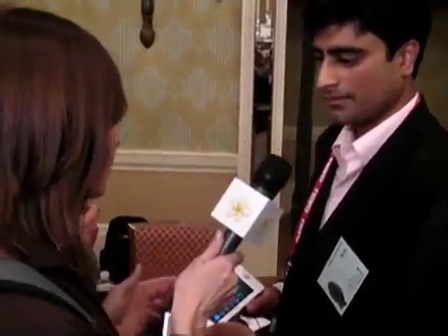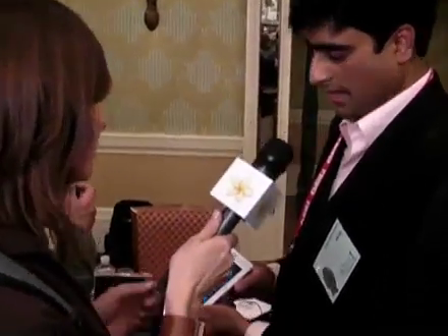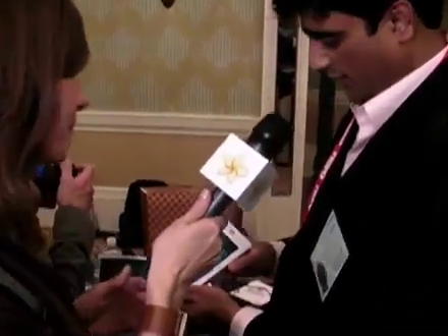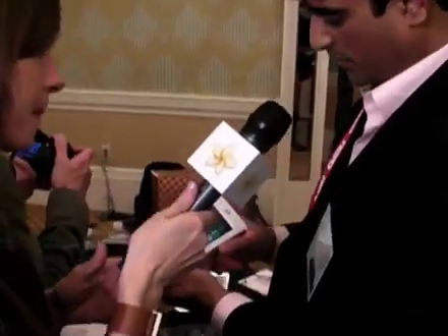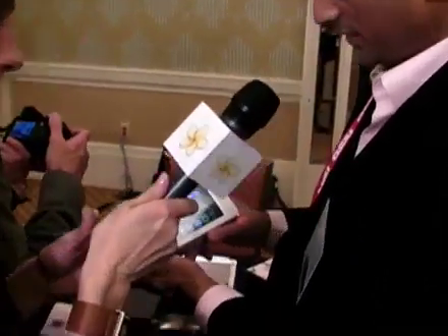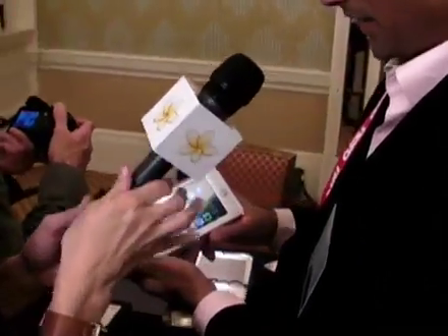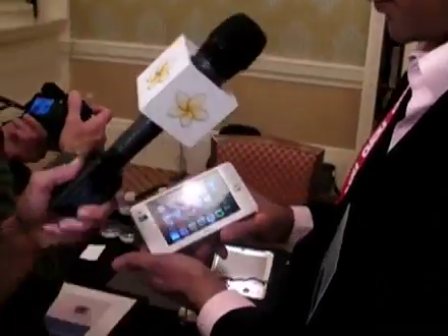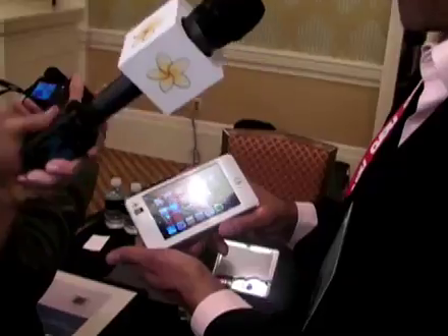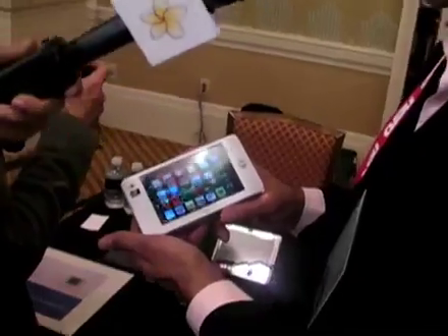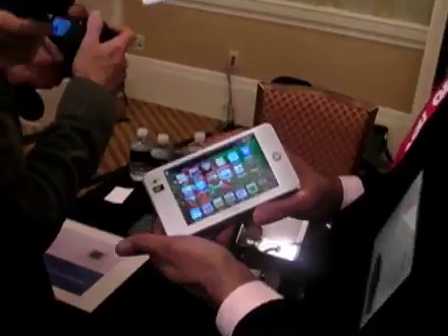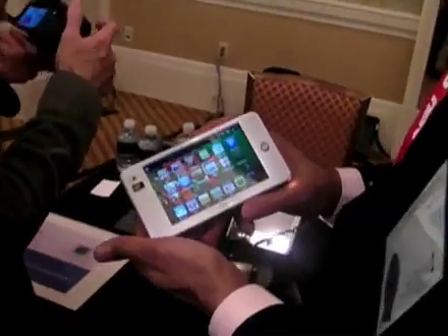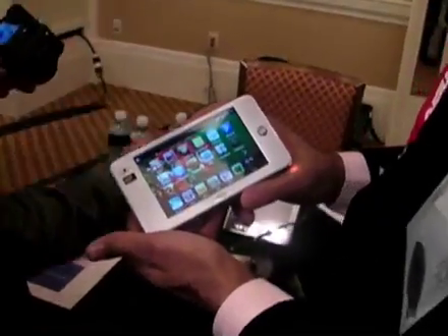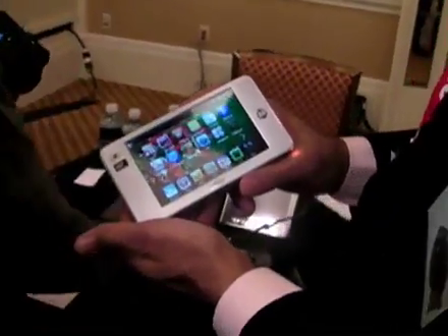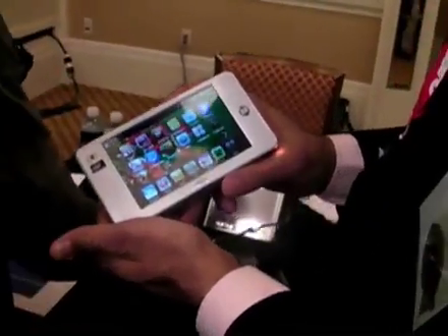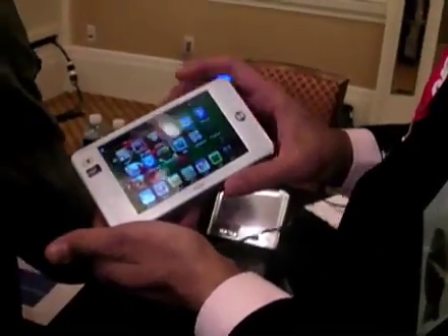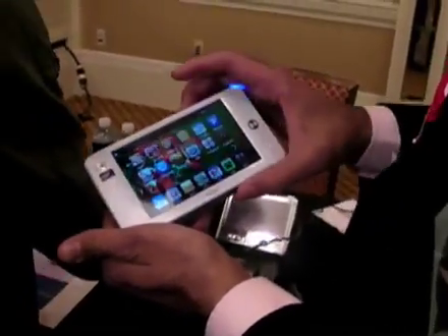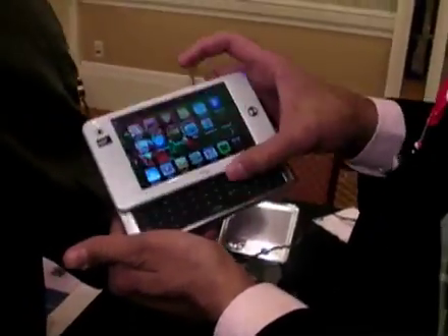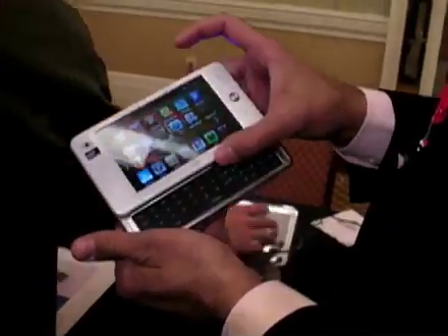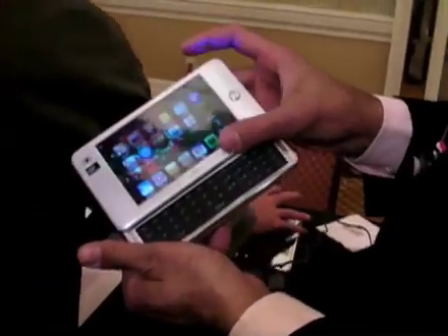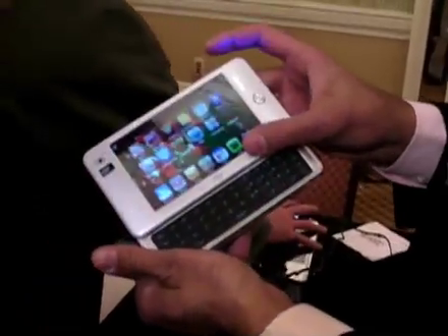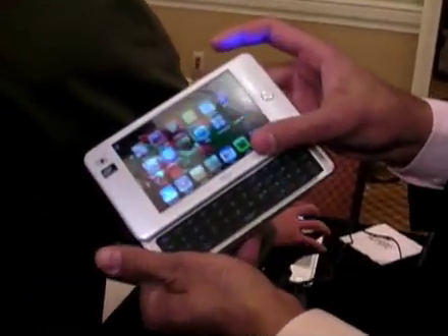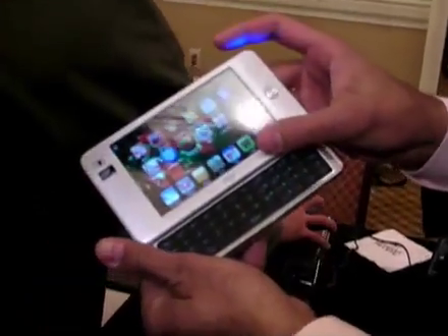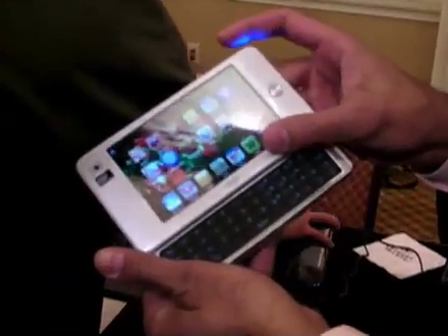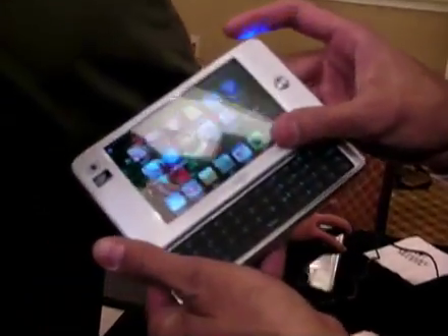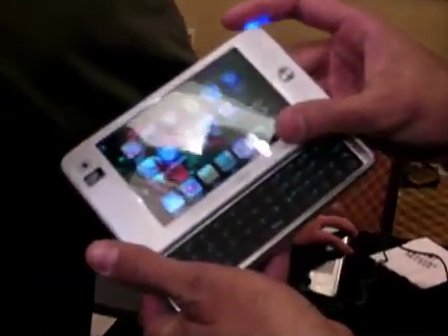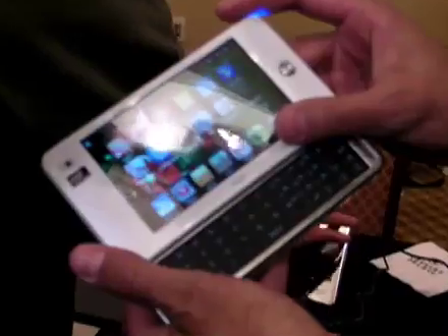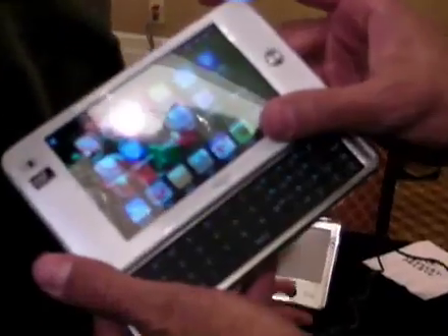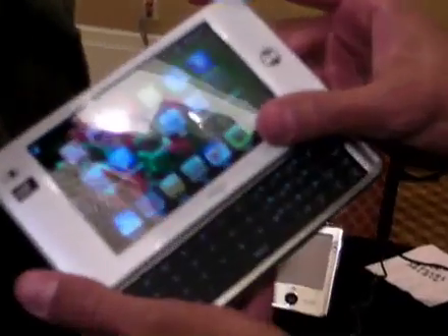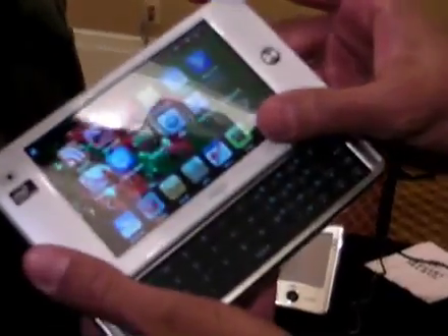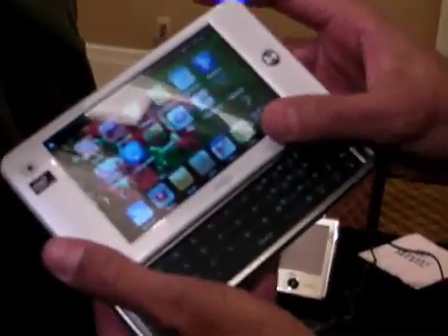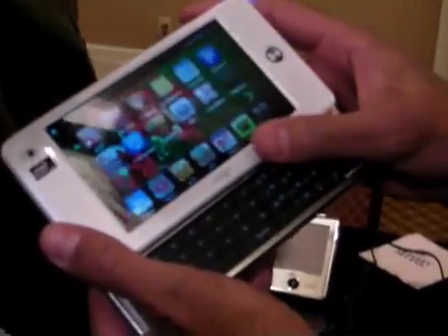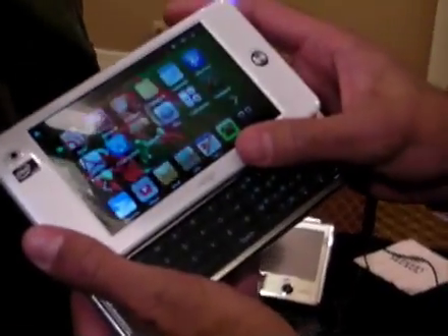This is a platform from iGo. As you can see, it has a cool keyboard if you want to be doing email or social networking.